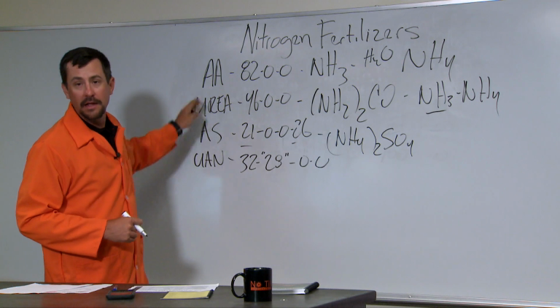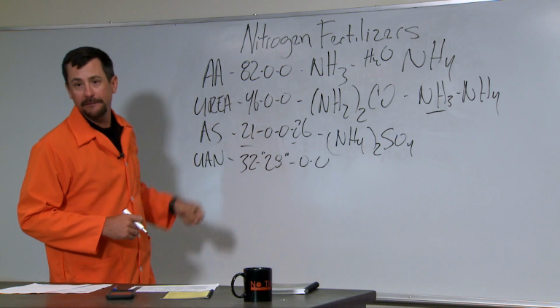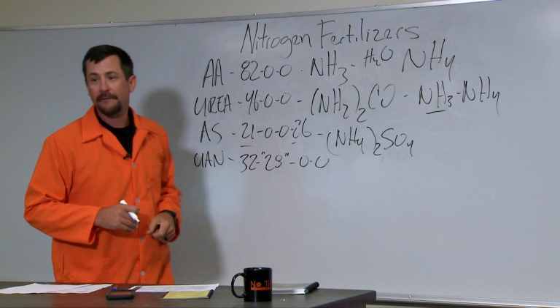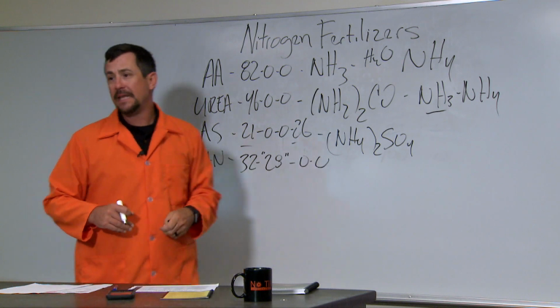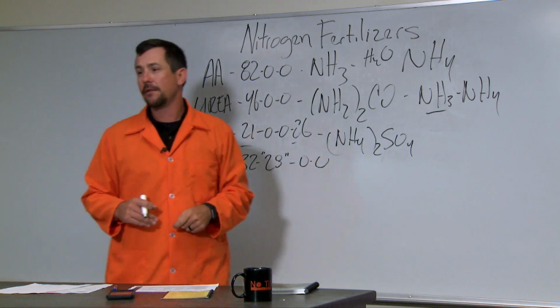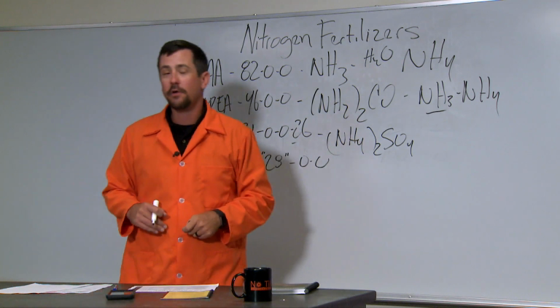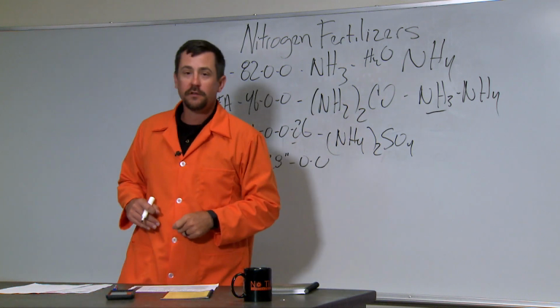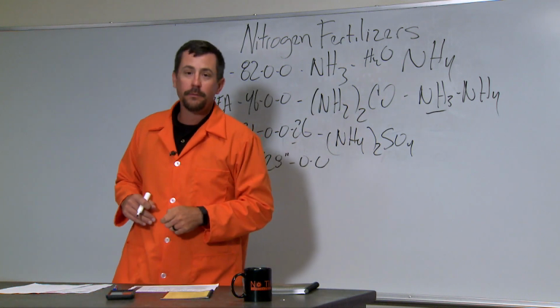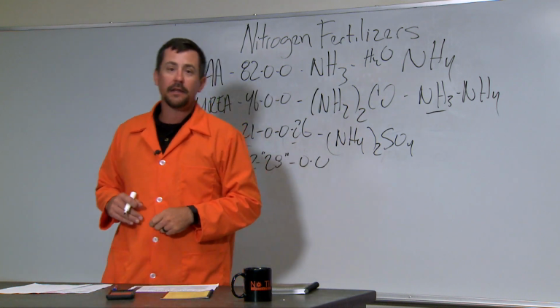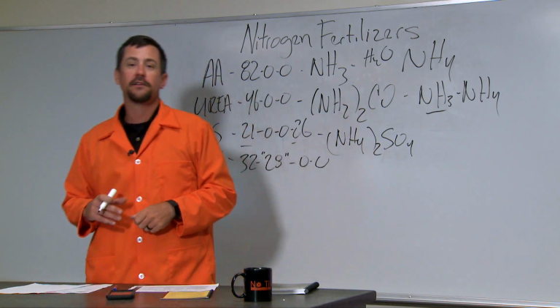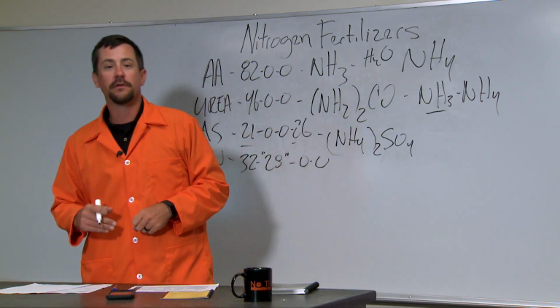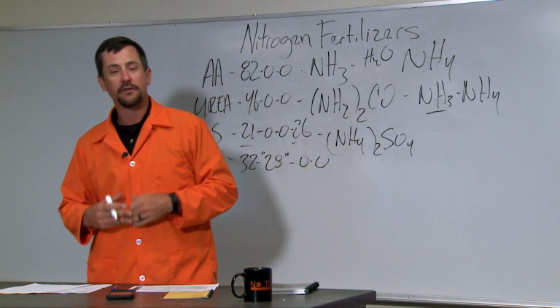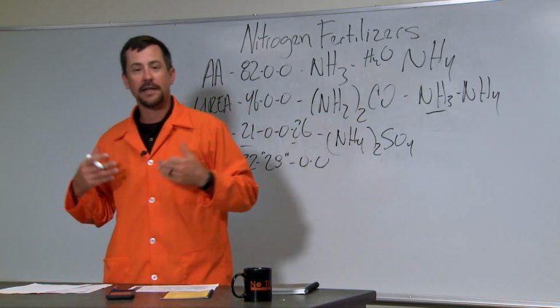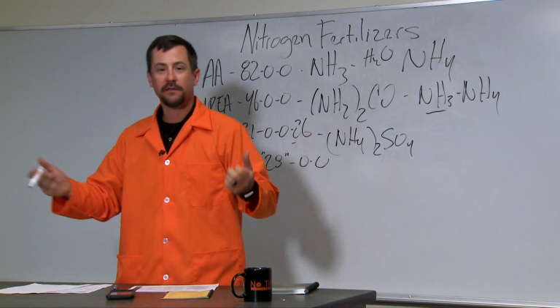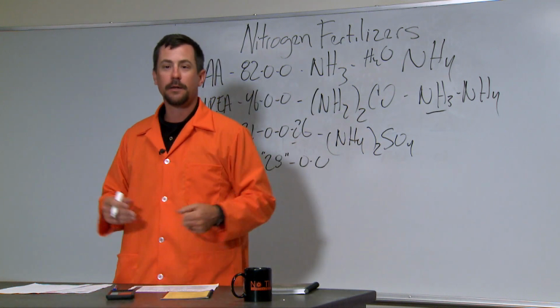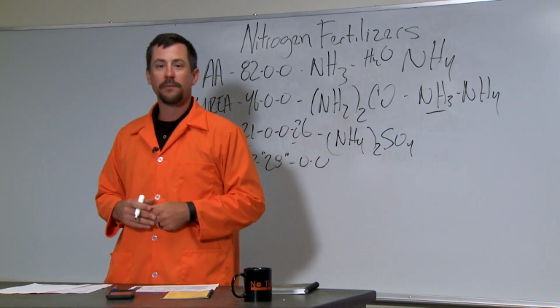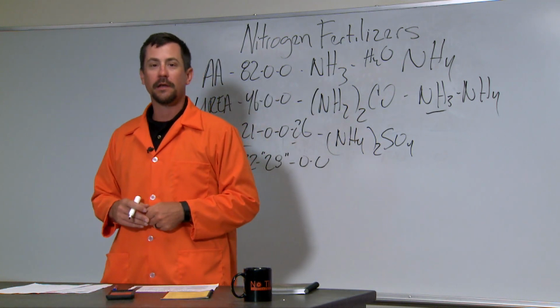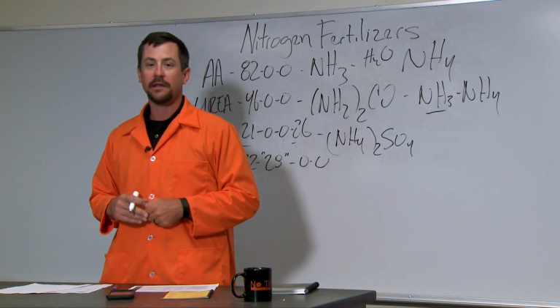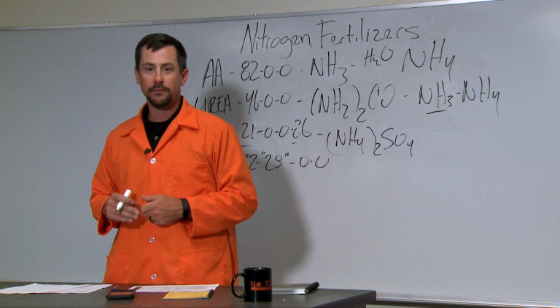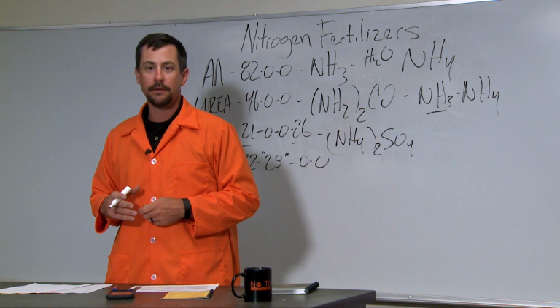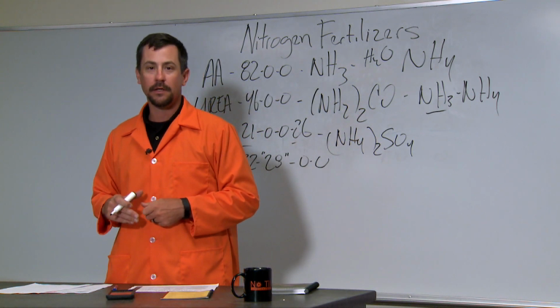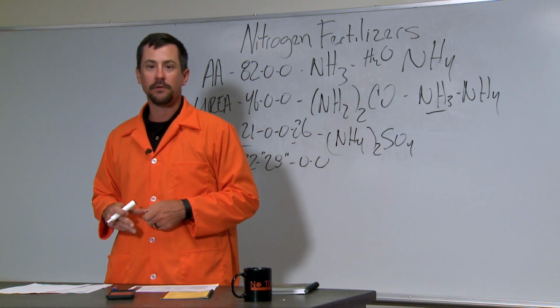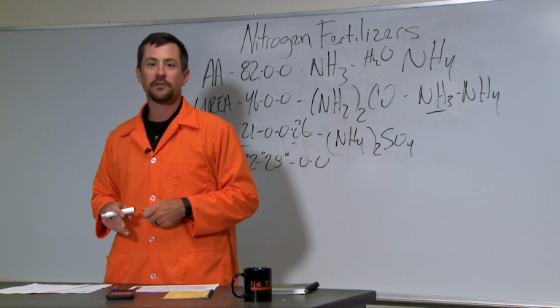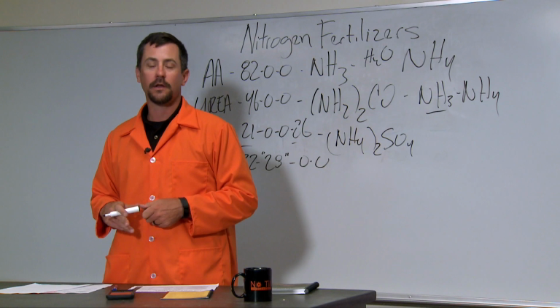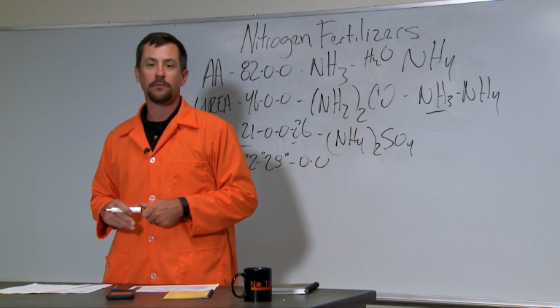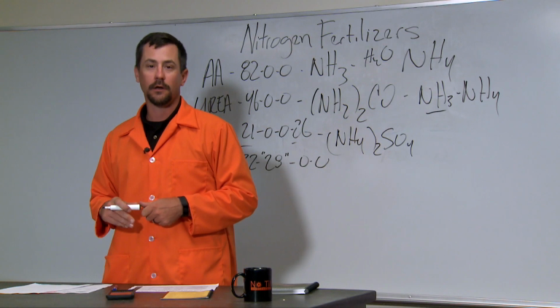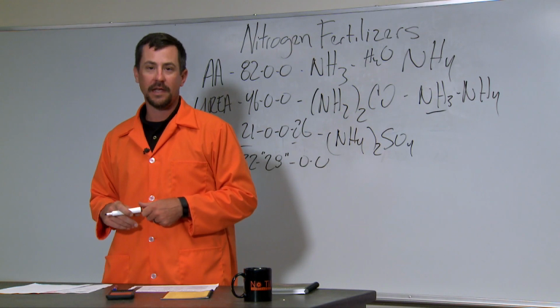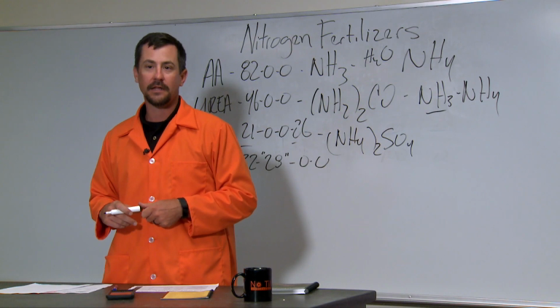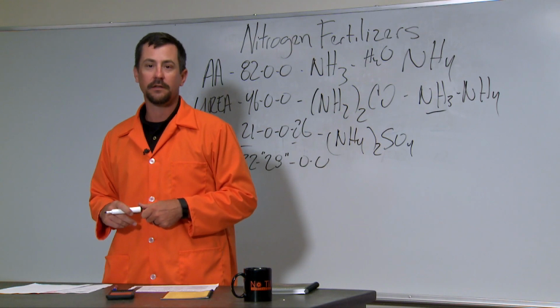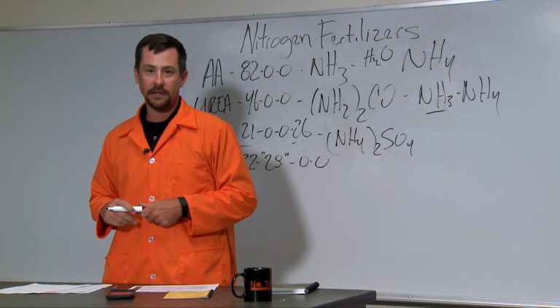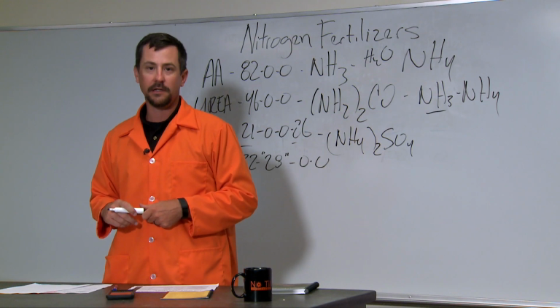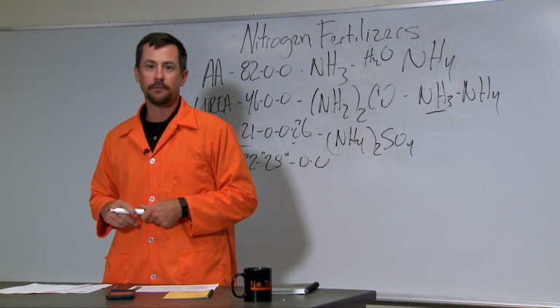If you have any other questions about nitrogen, check out the SUNUP website at www.sunup.okstate.edu. Thank you.